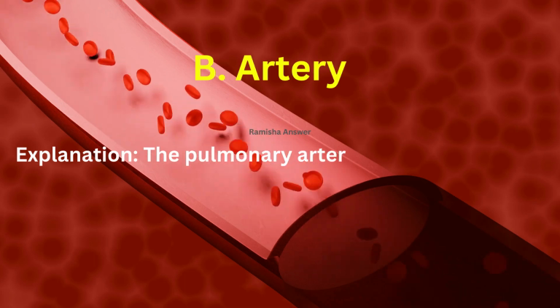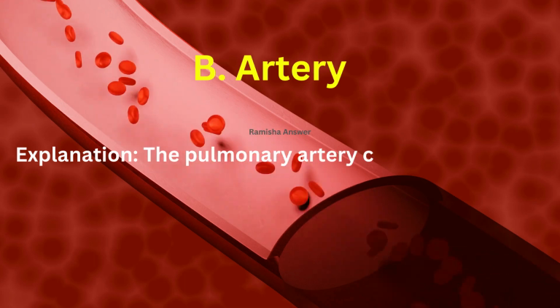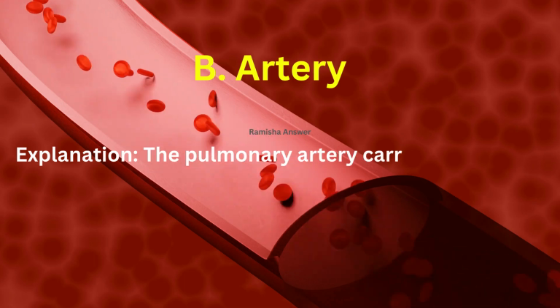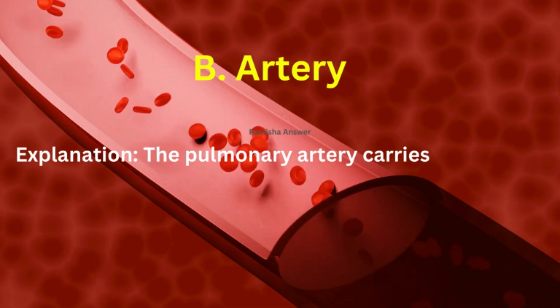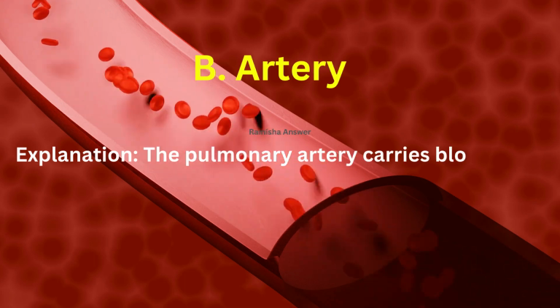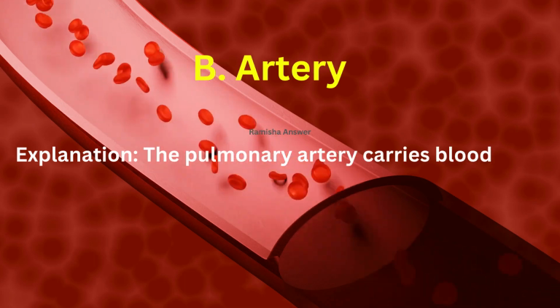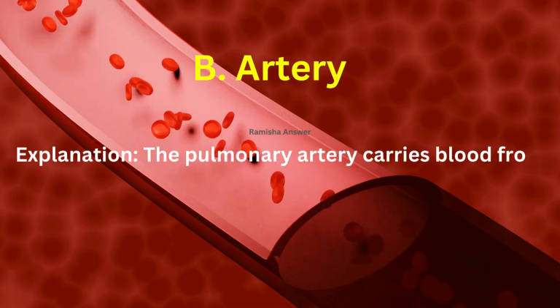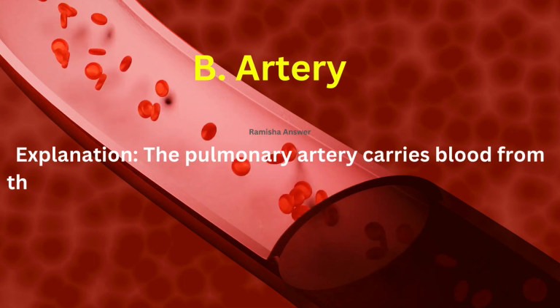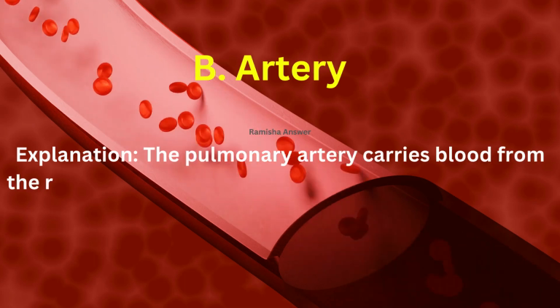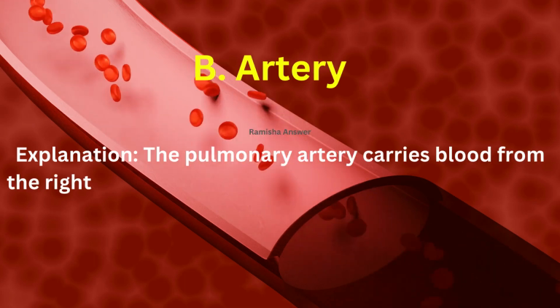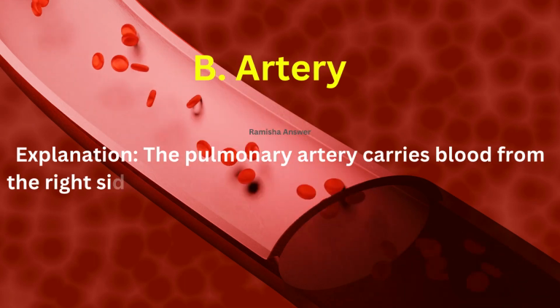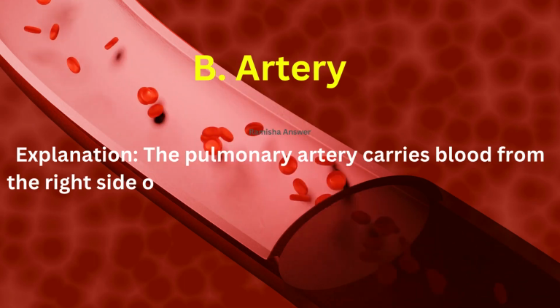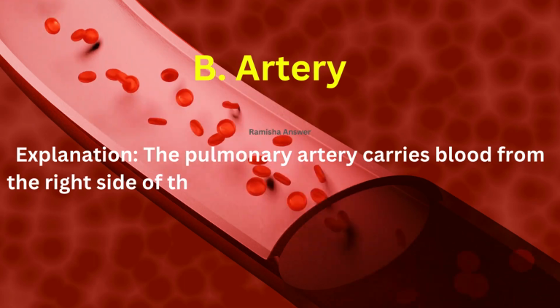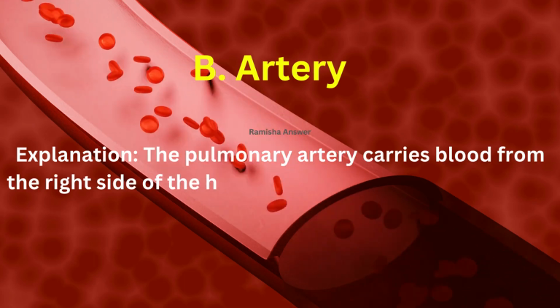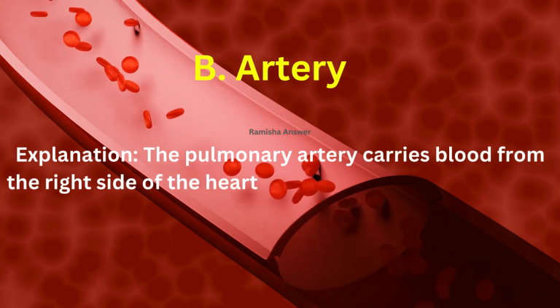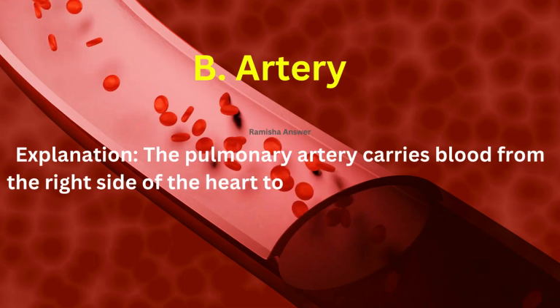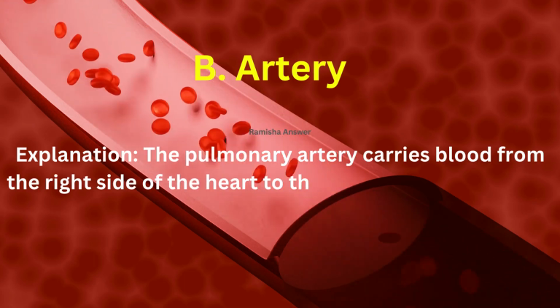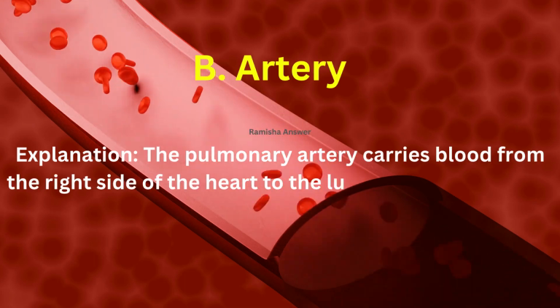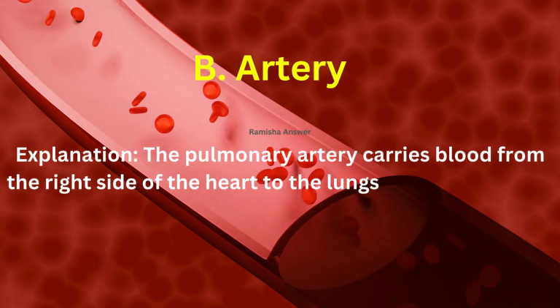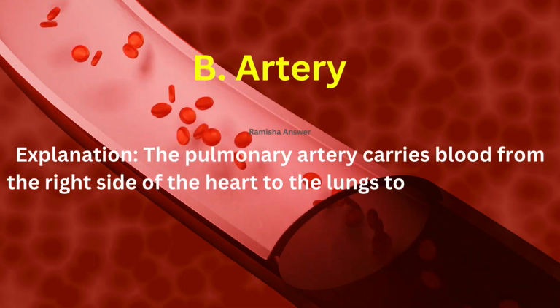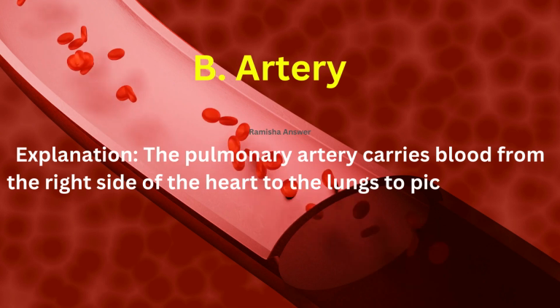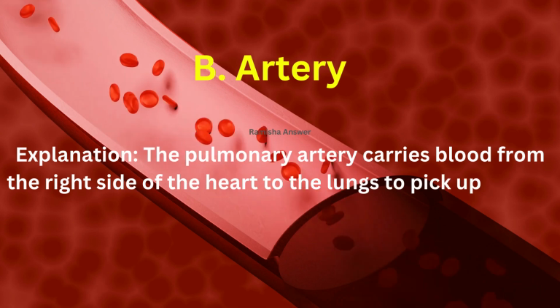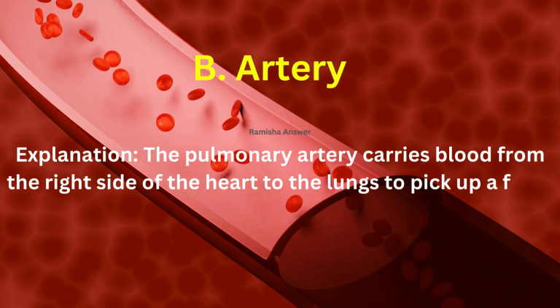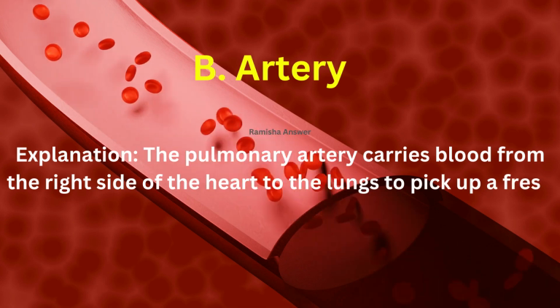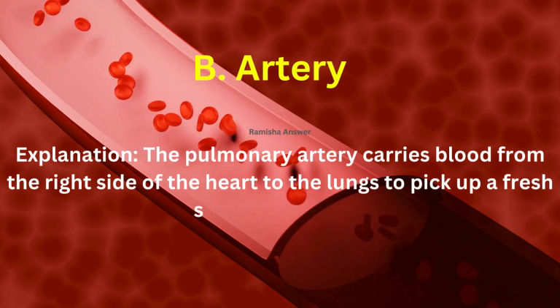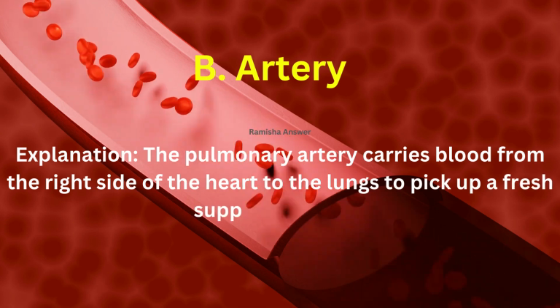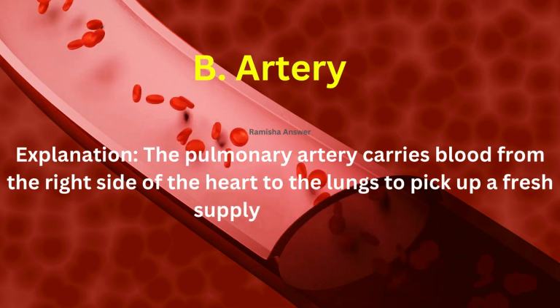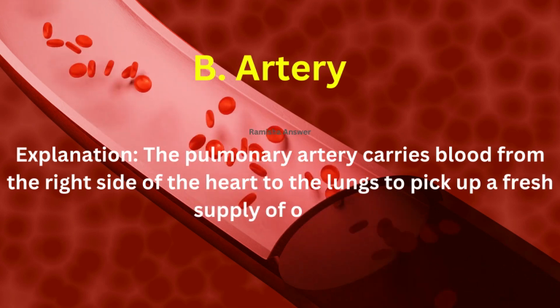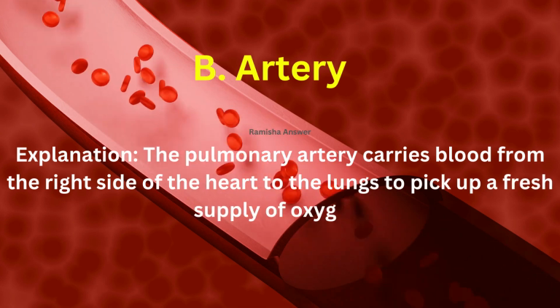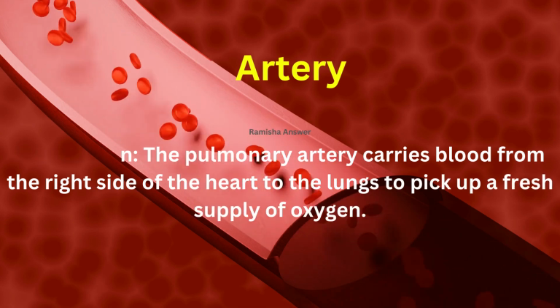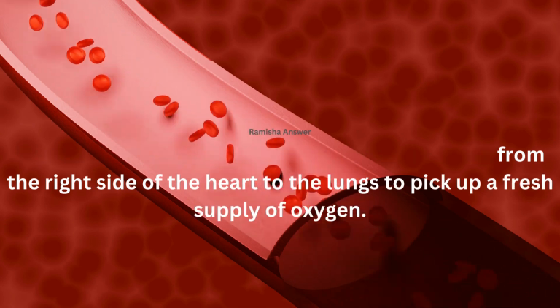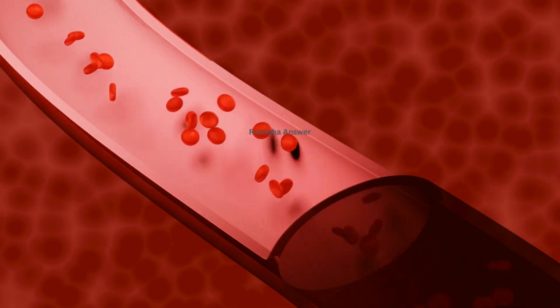The pulmonary artery carries blood from the right side of the heart to the lungs to pick up a fresh supply of oxygen.